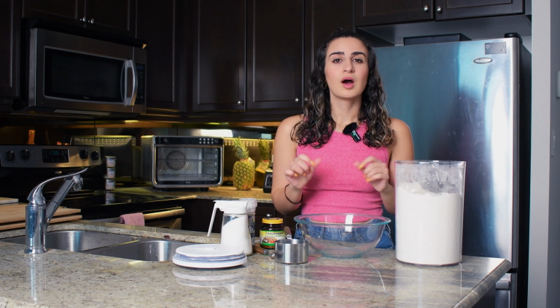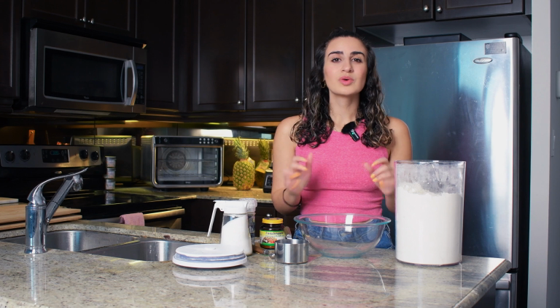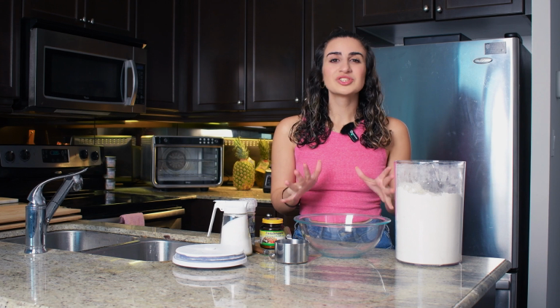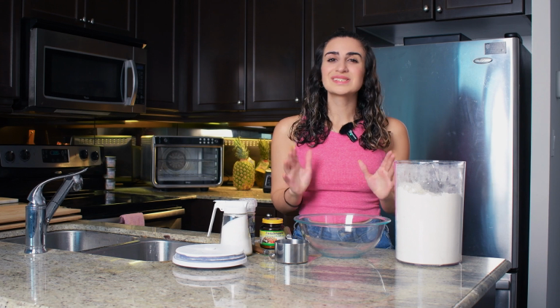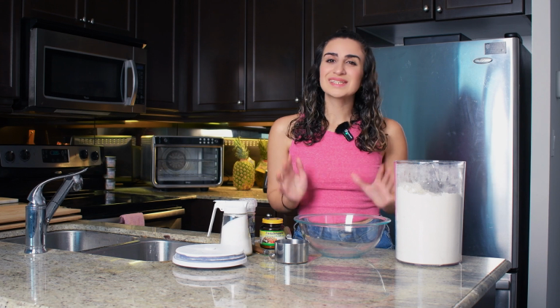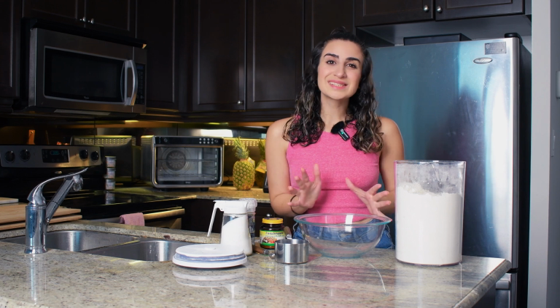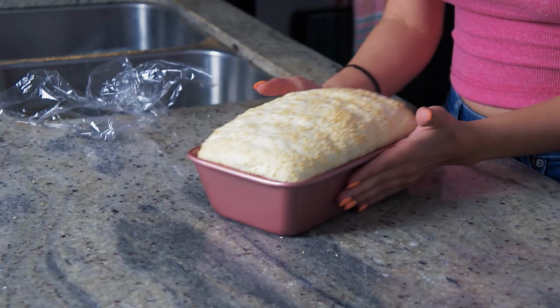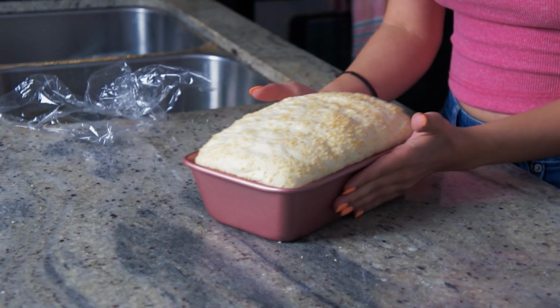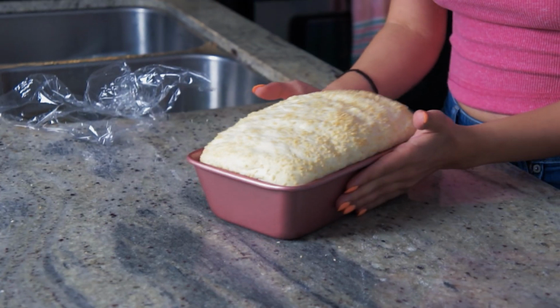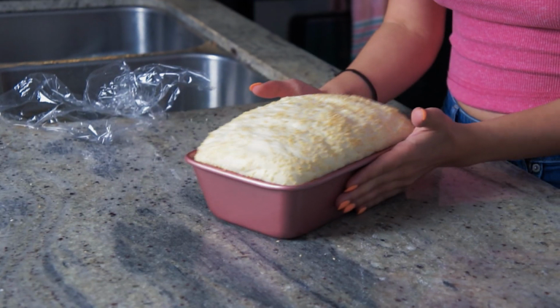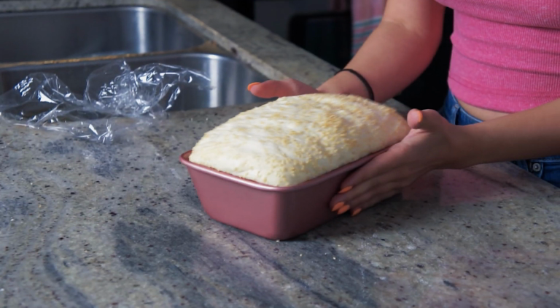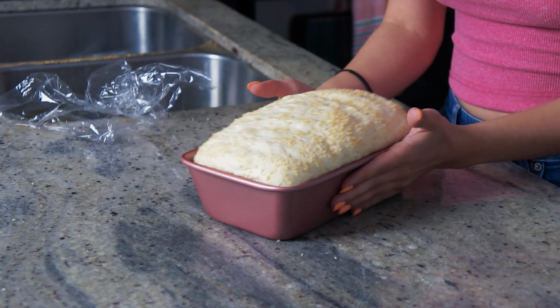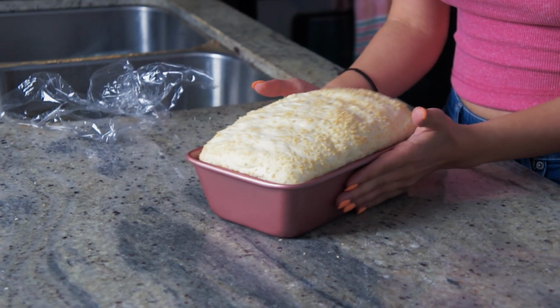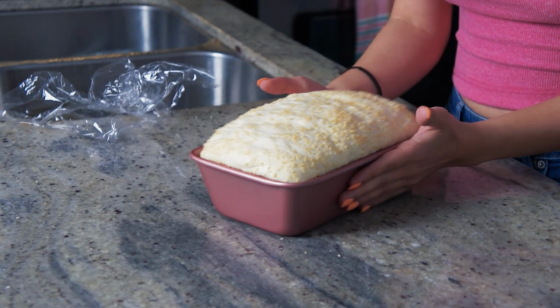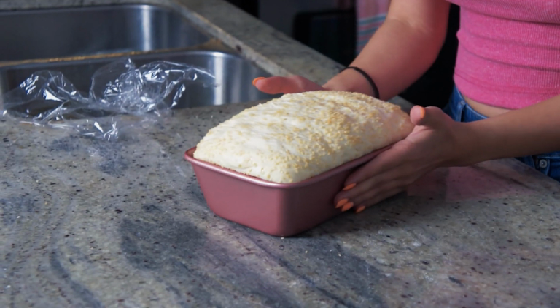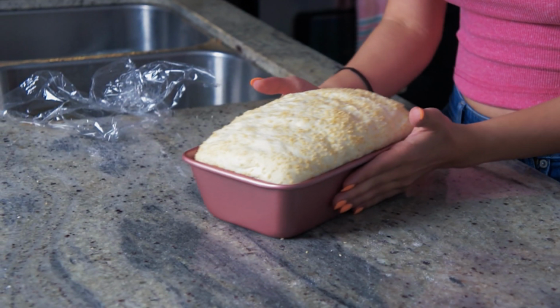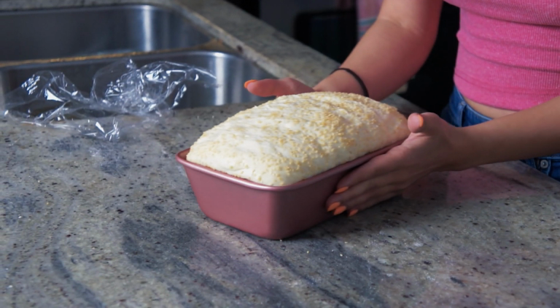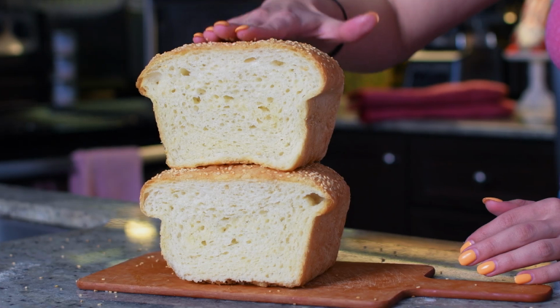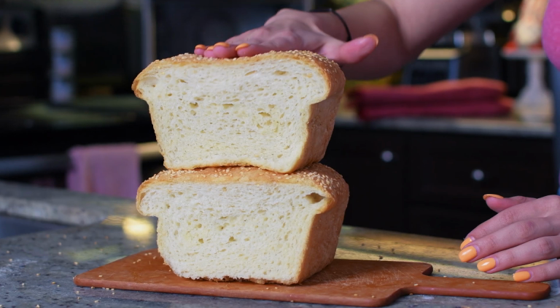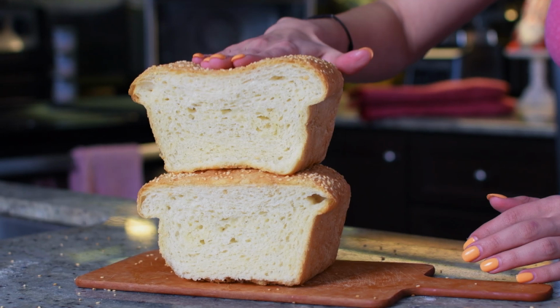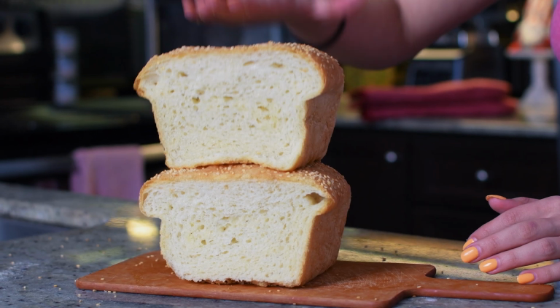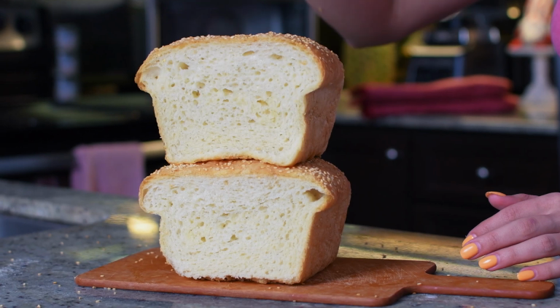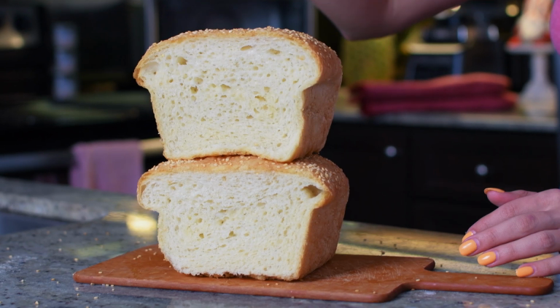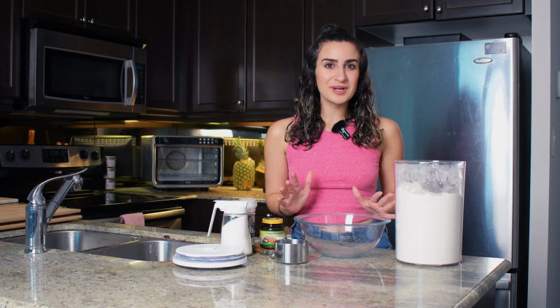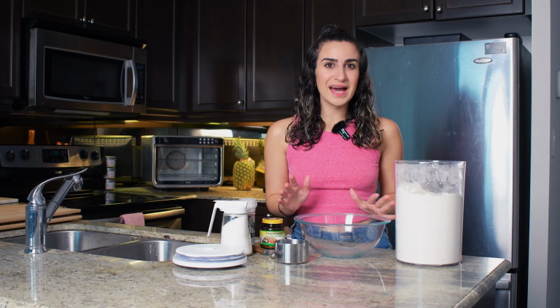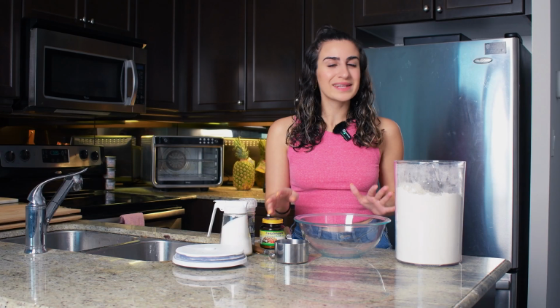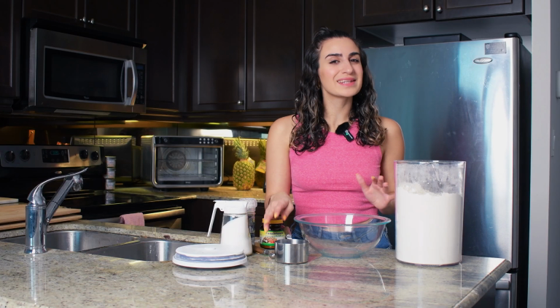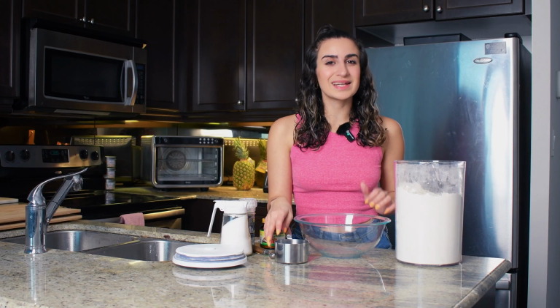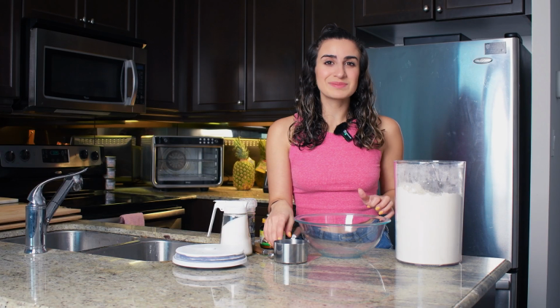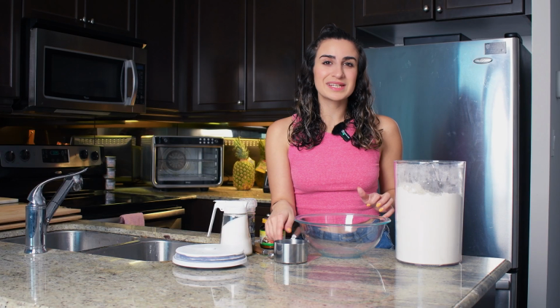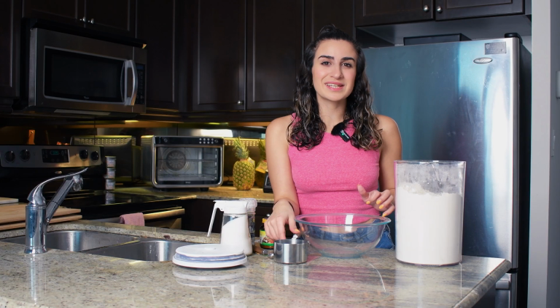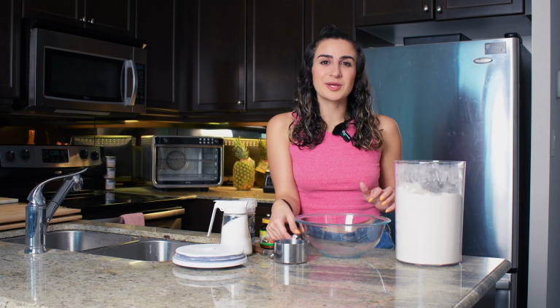With just six simple ingredients you can make the best white bread loaf you've ever had. Let's make it together.